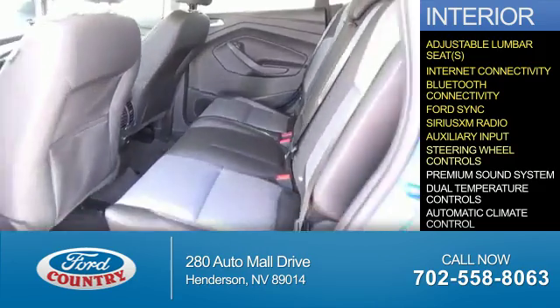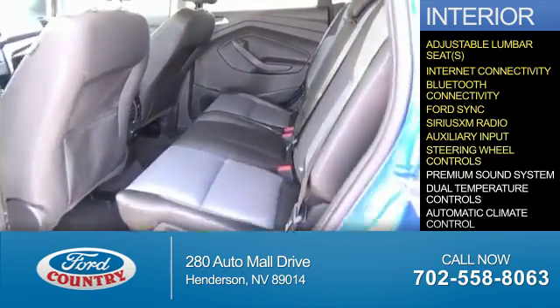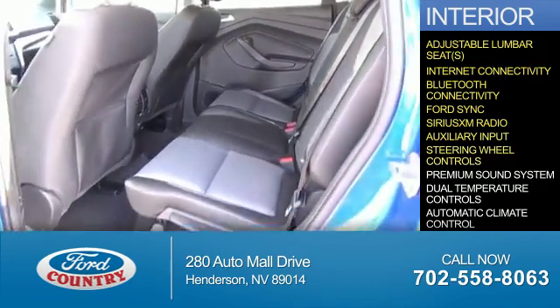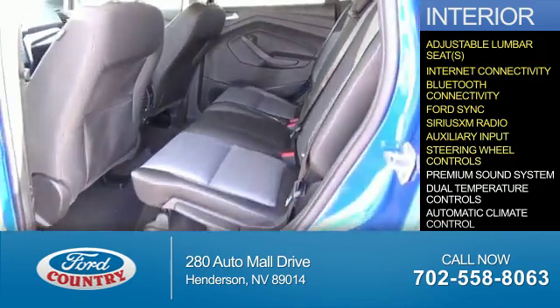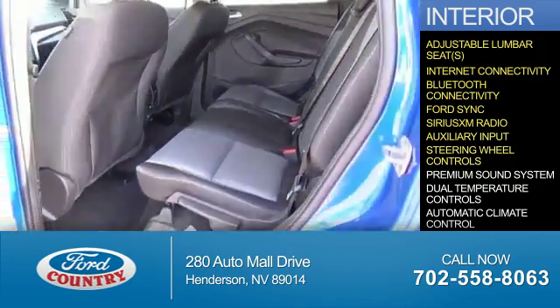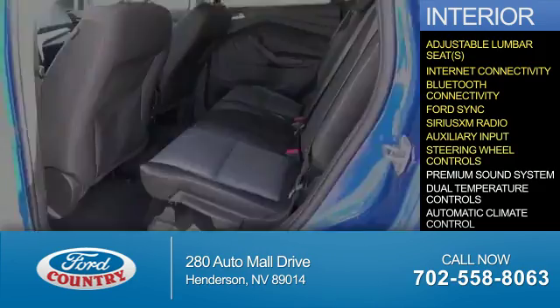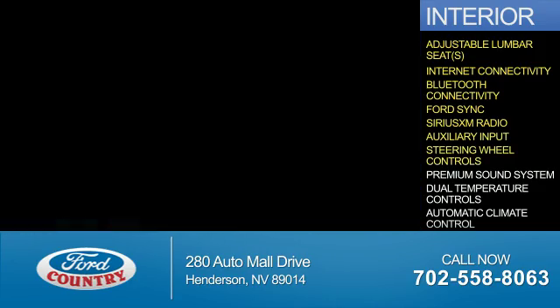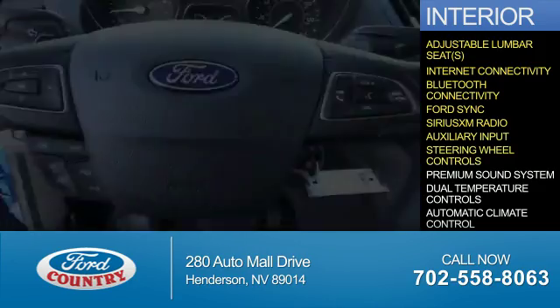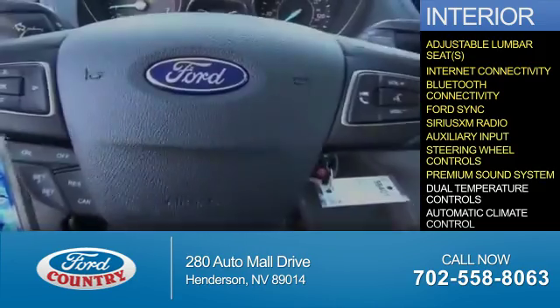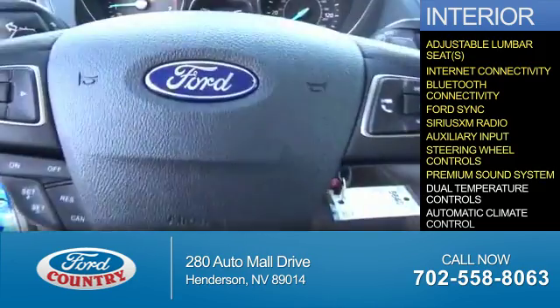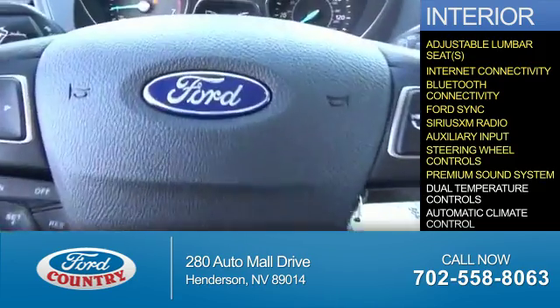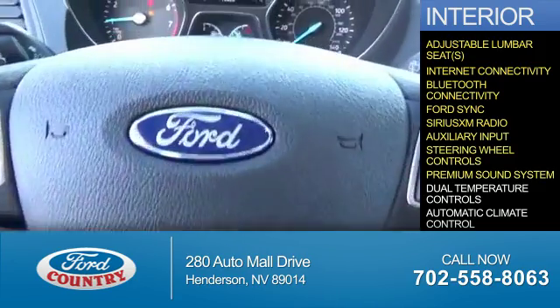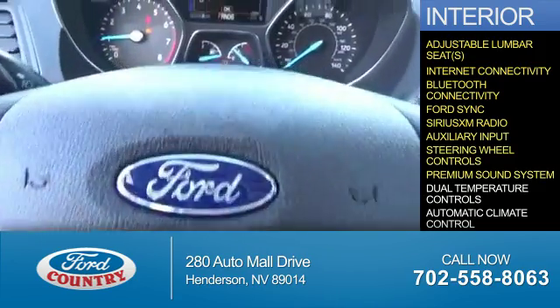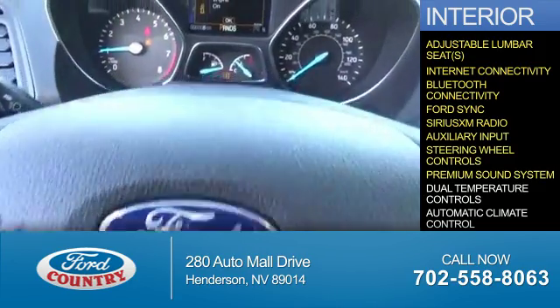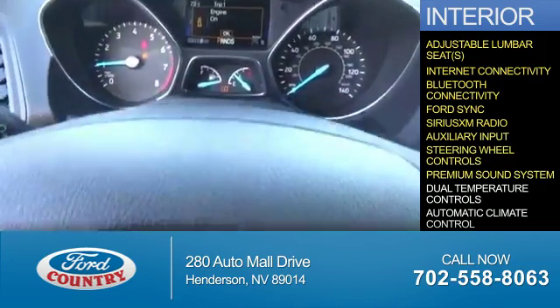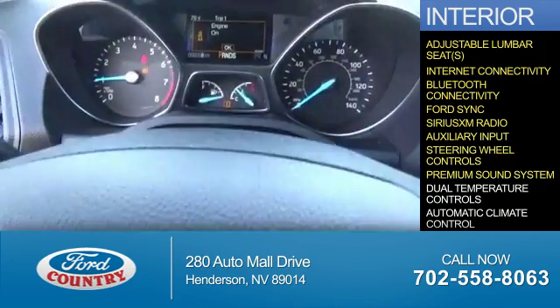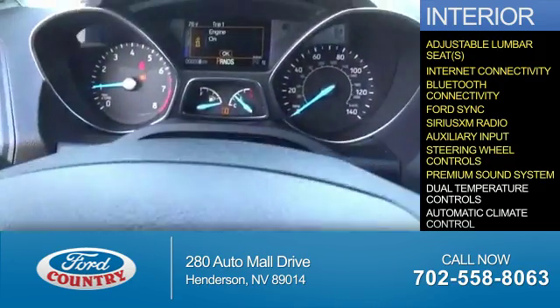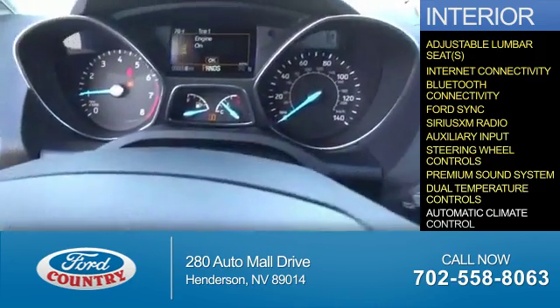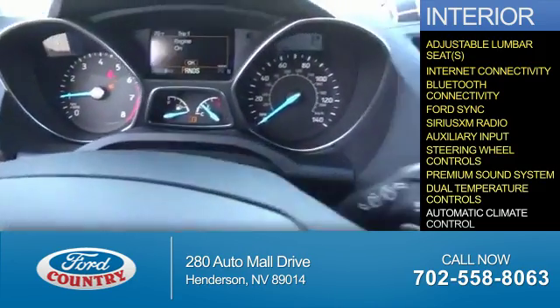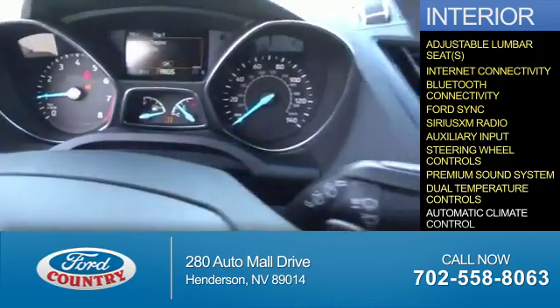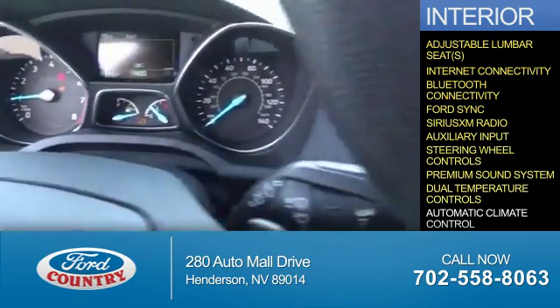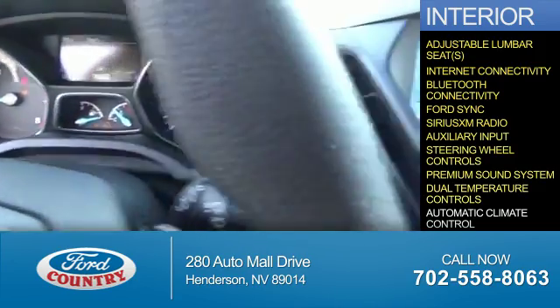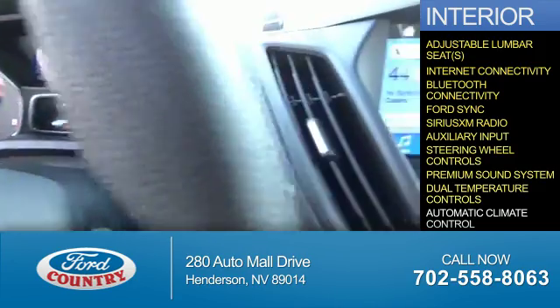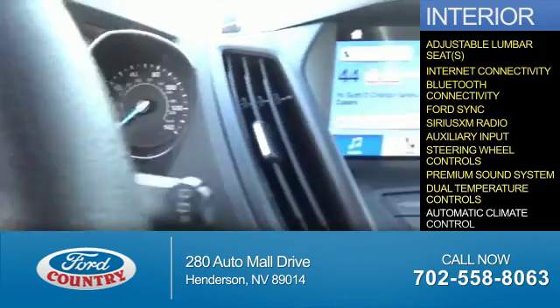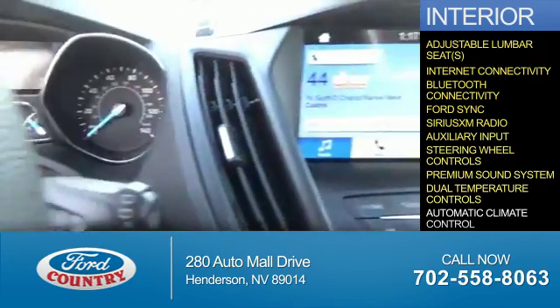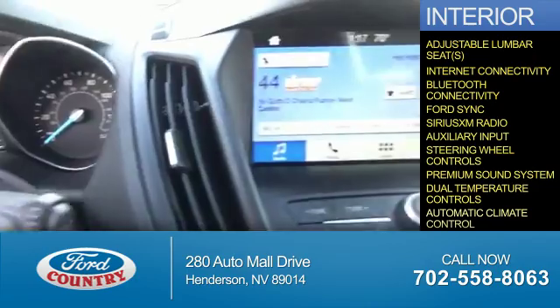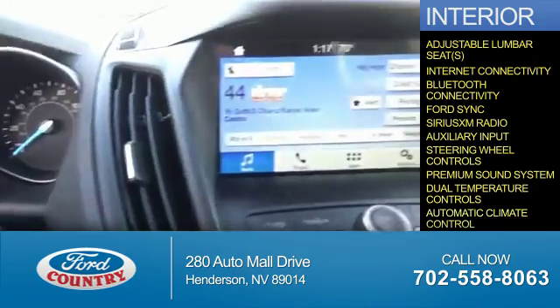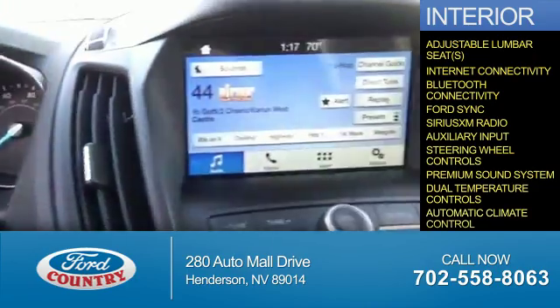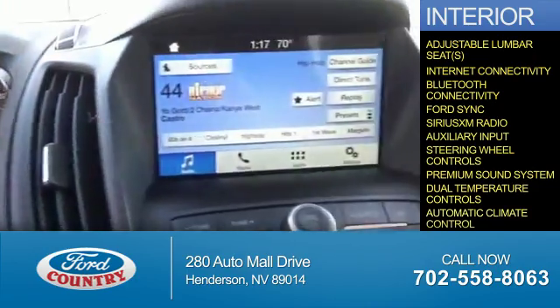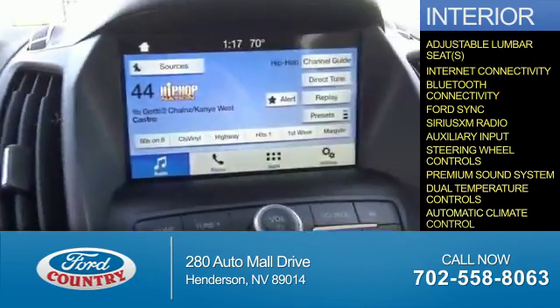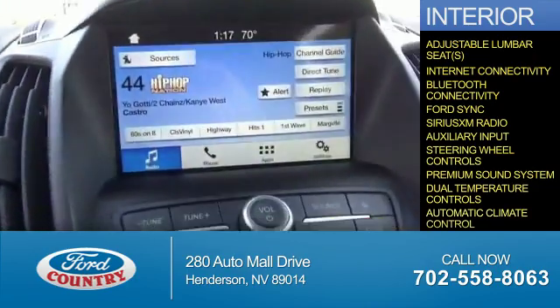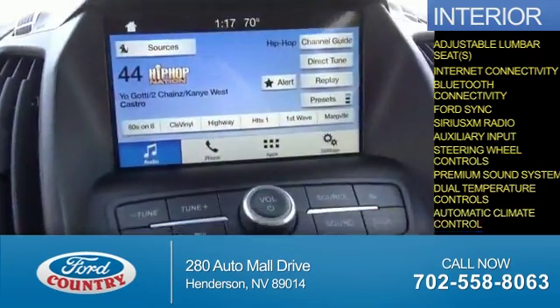Steering wheel controls, a premium sound system, dual temperature controls, and automatic climate control.